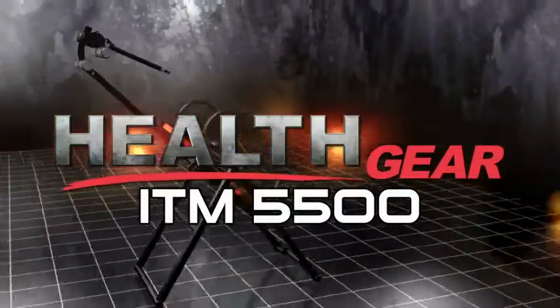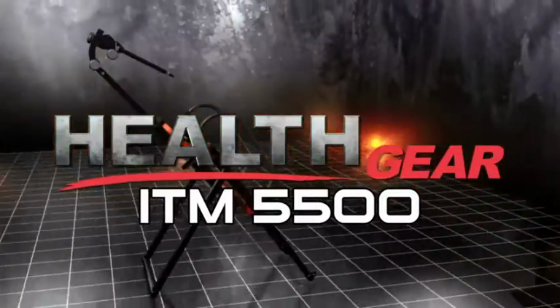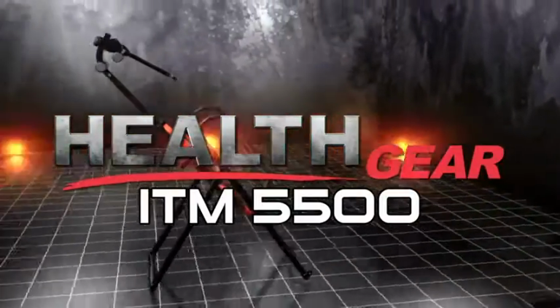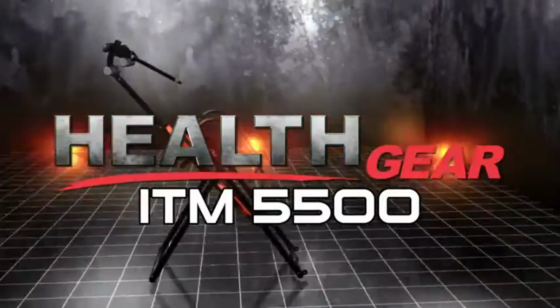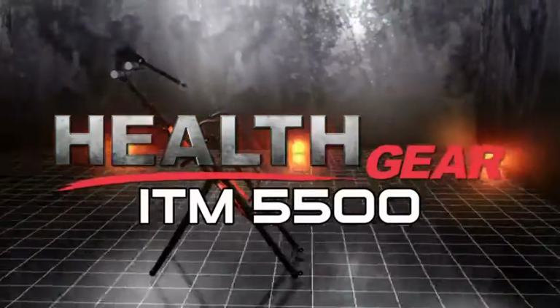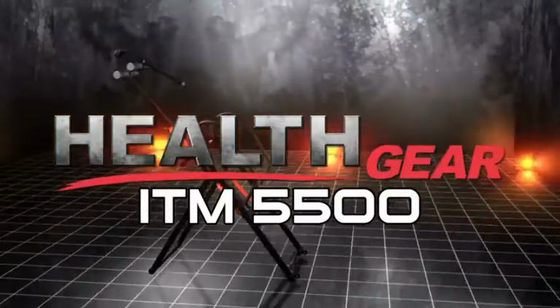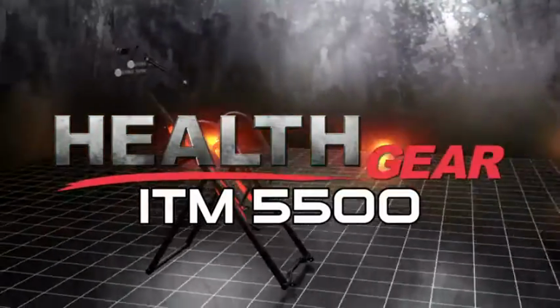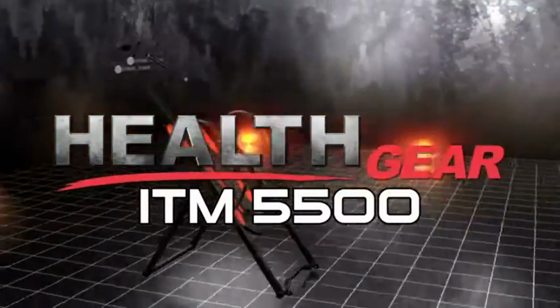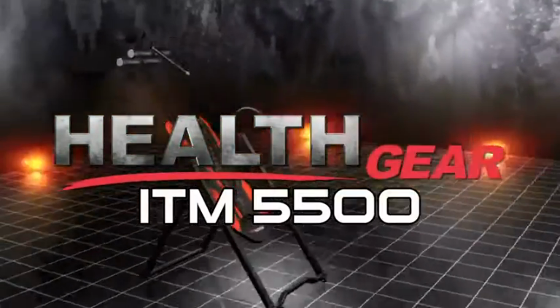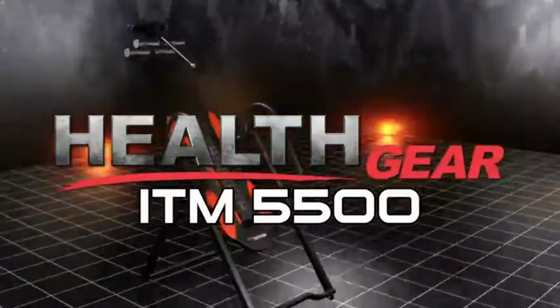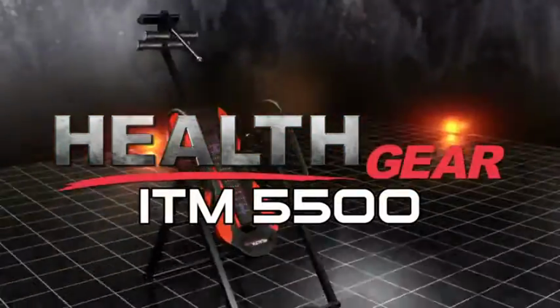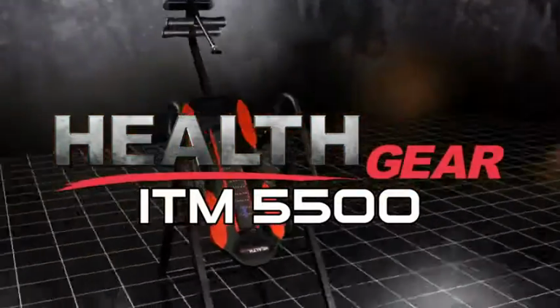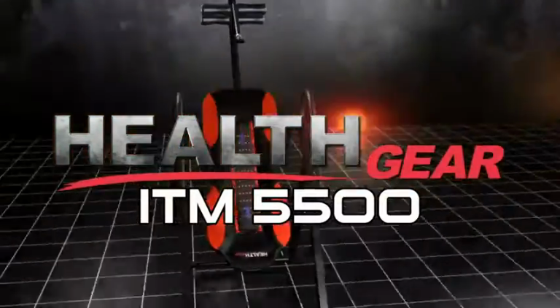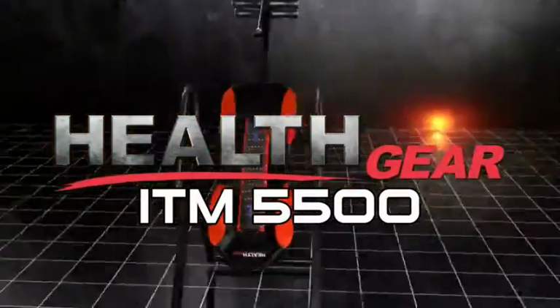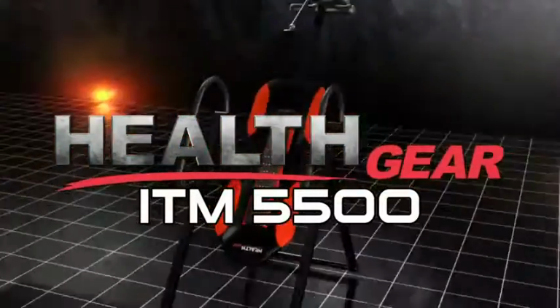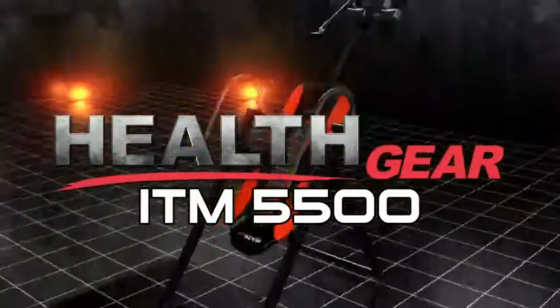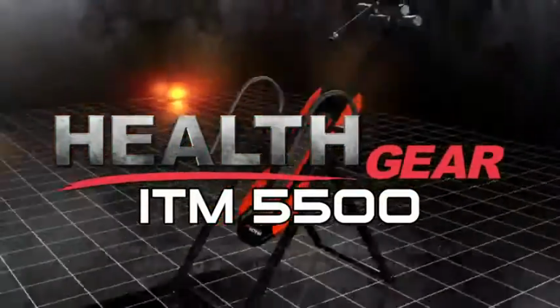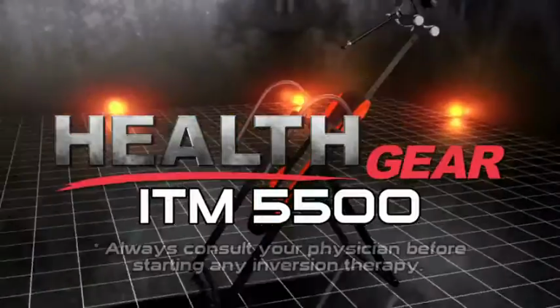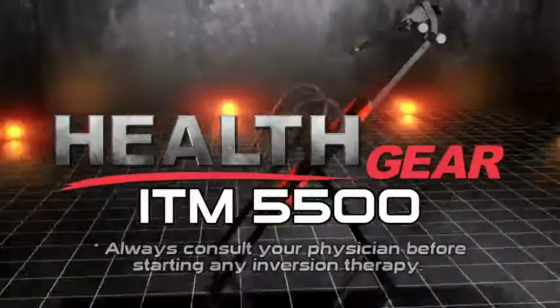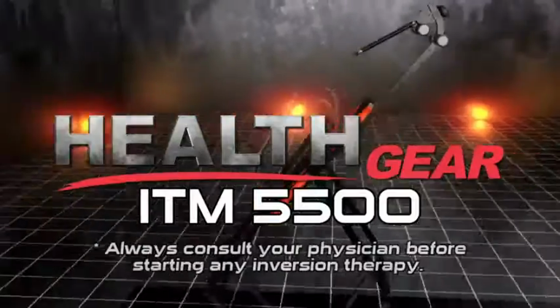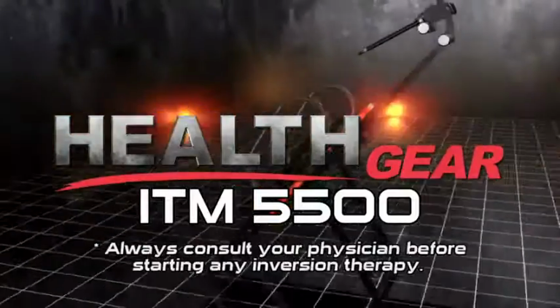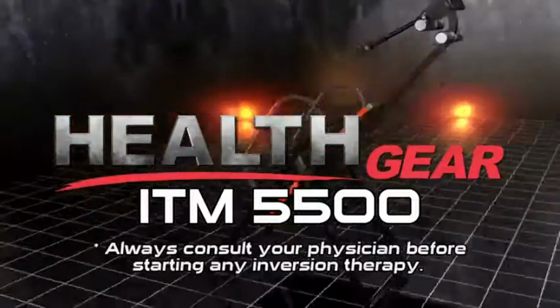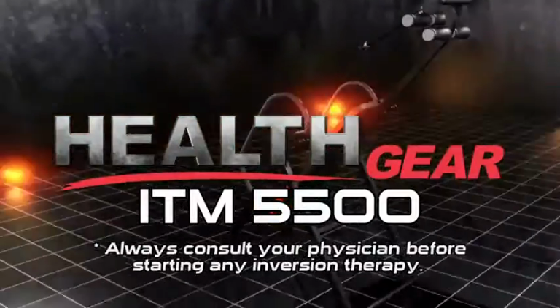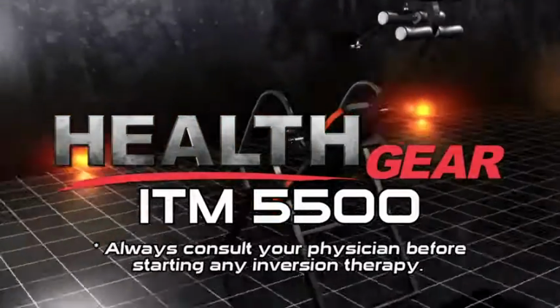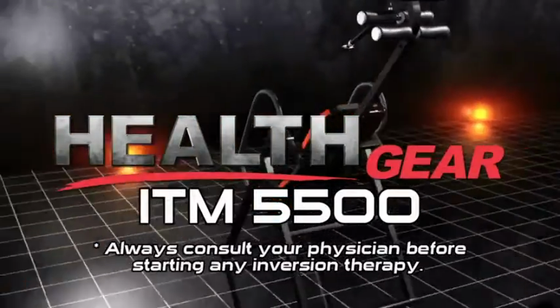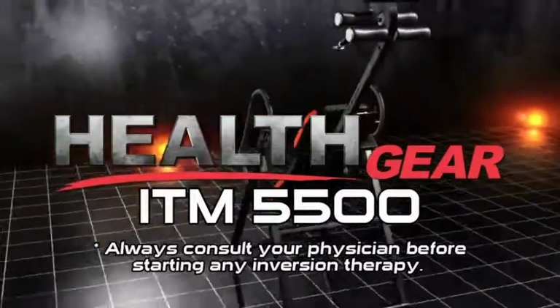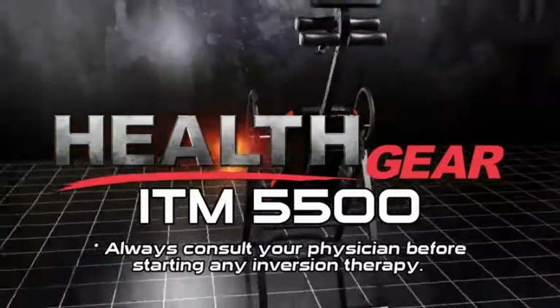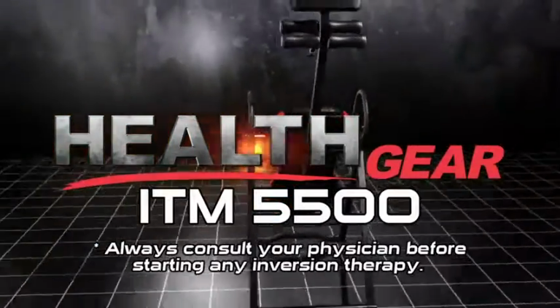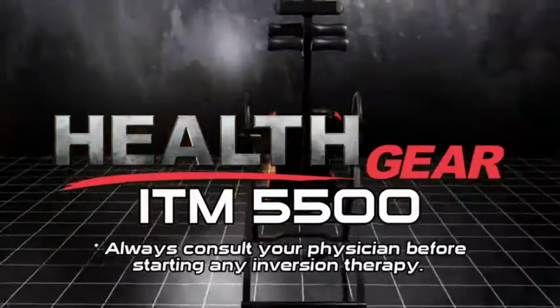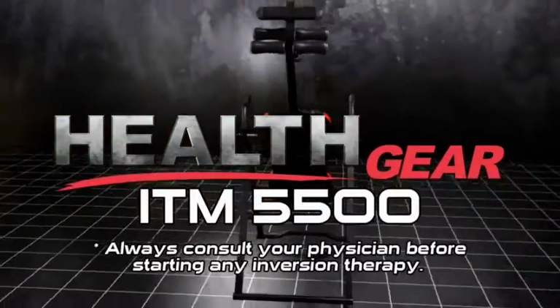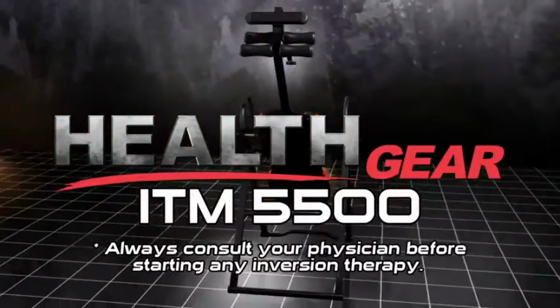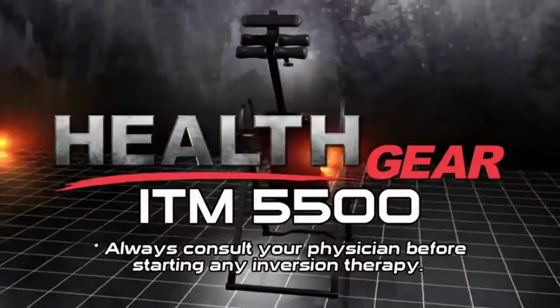See what inversion can do for you. Always consult your physician before starting any inversion therapy.